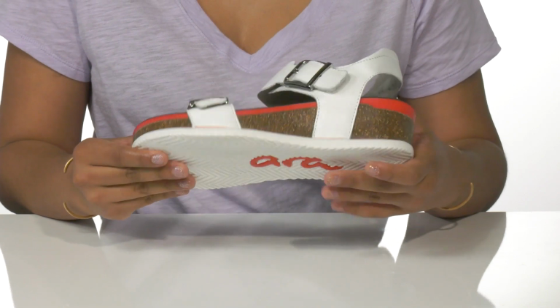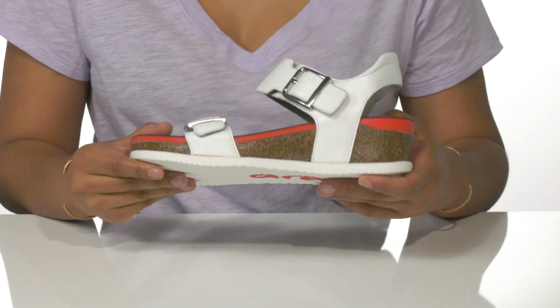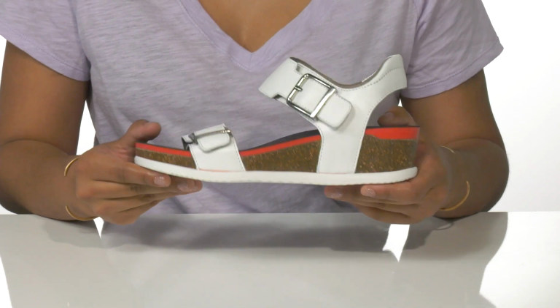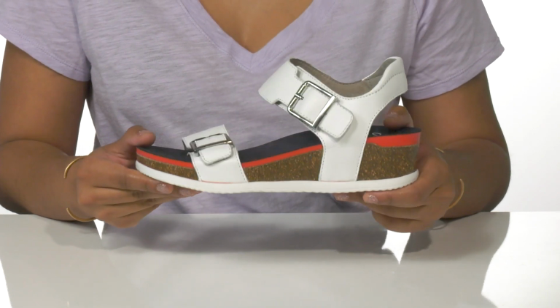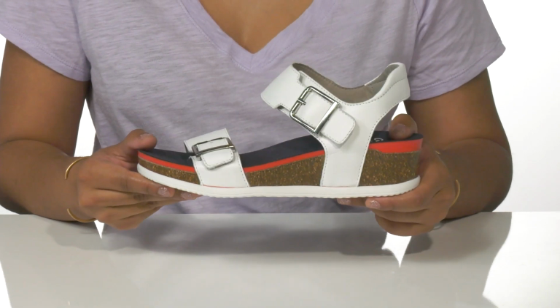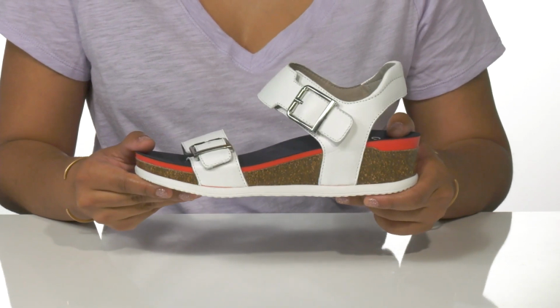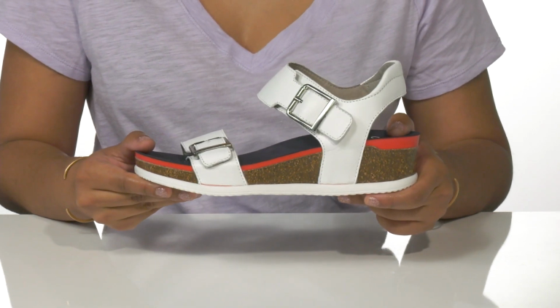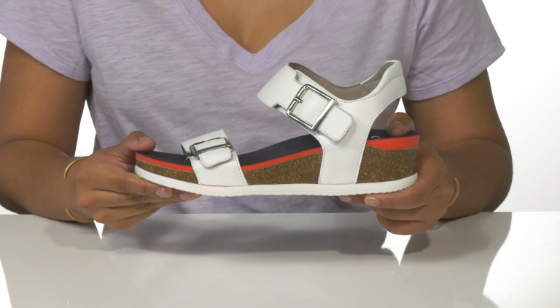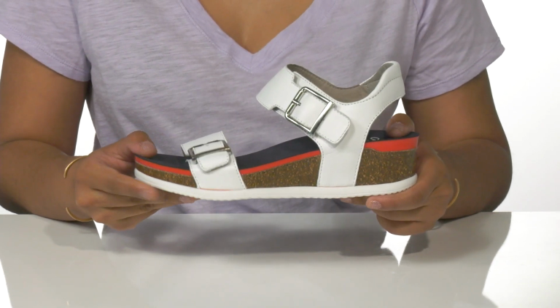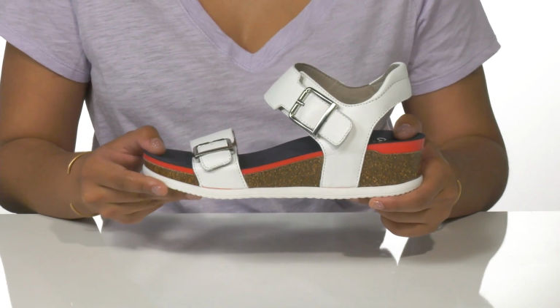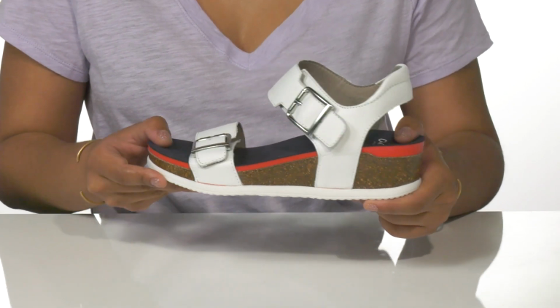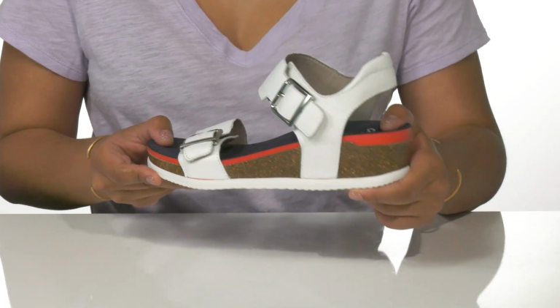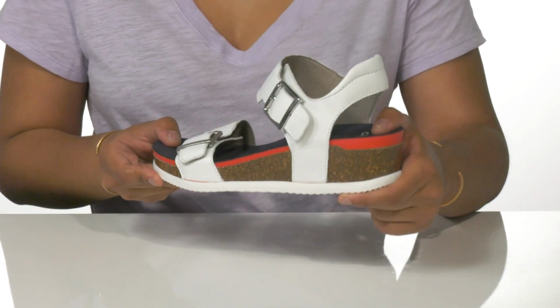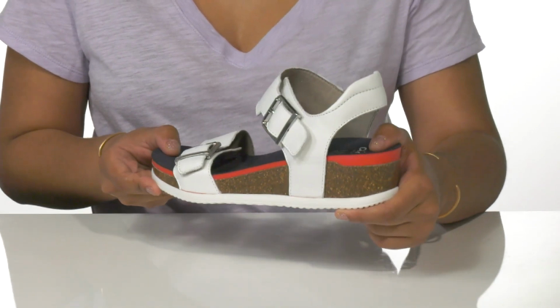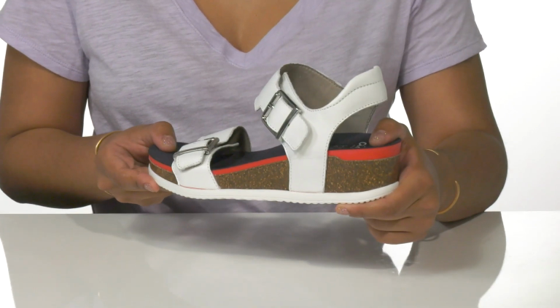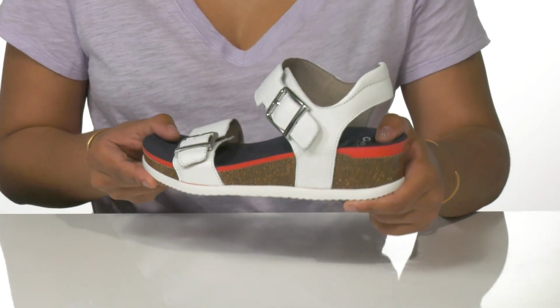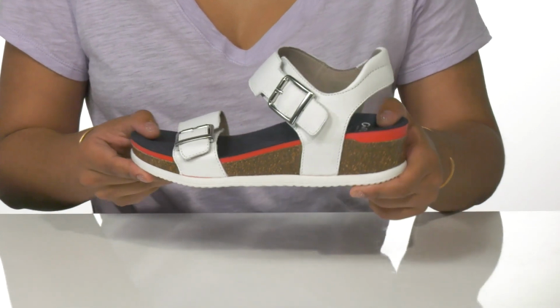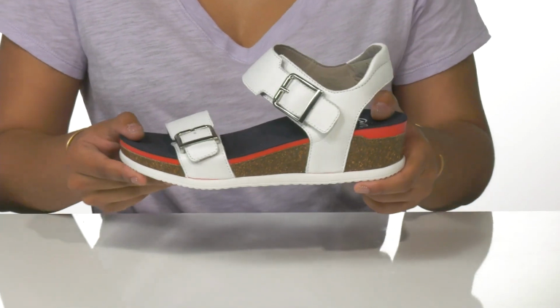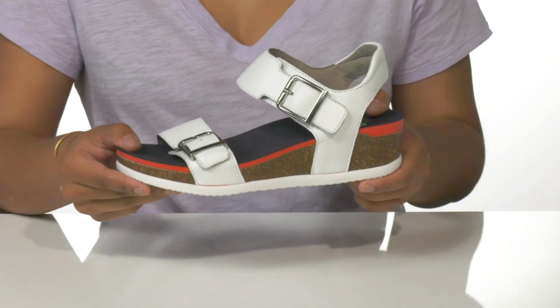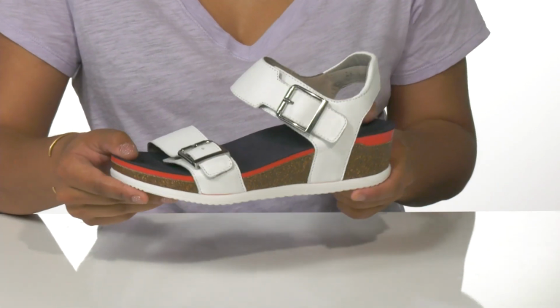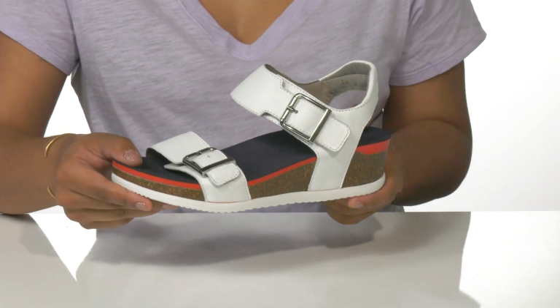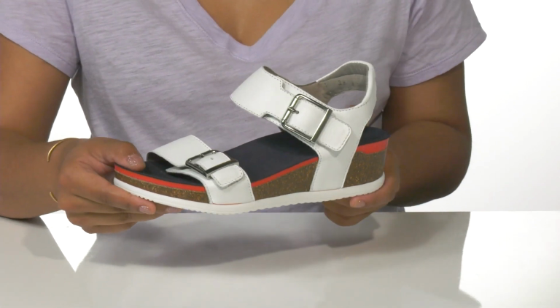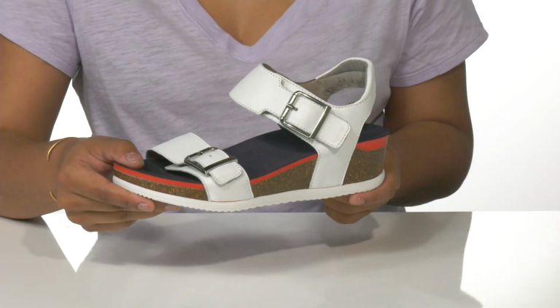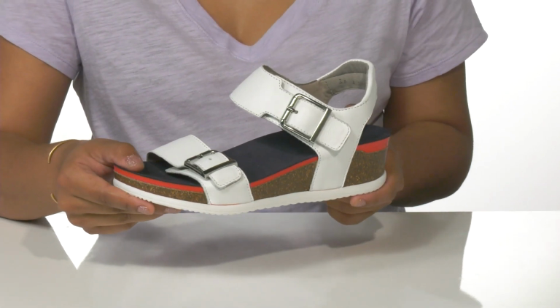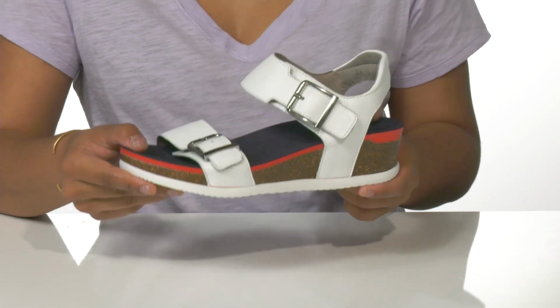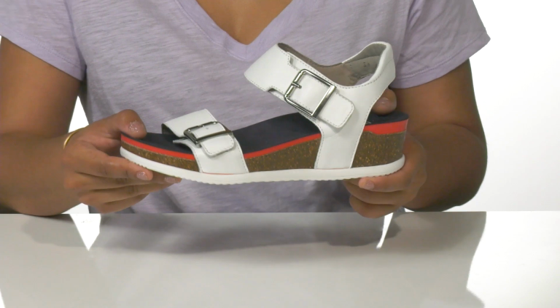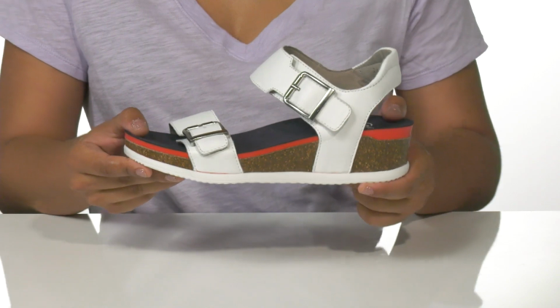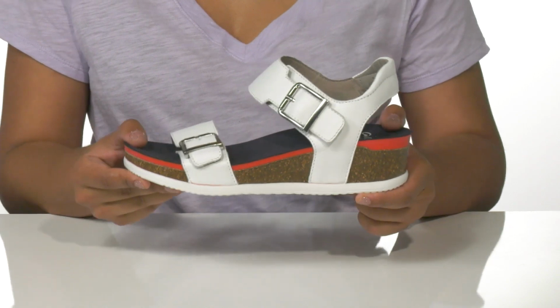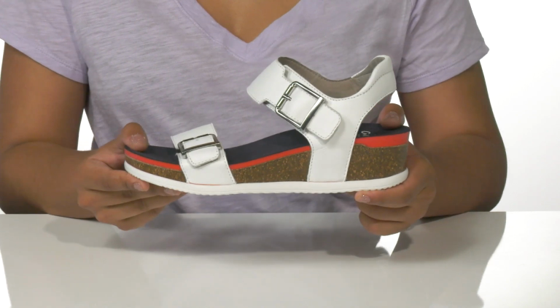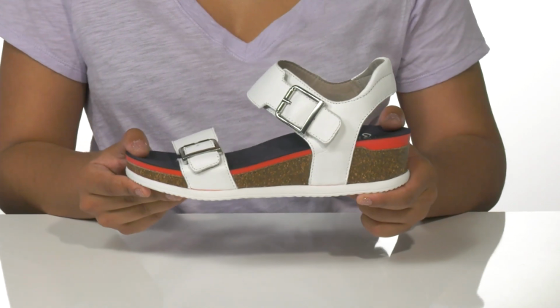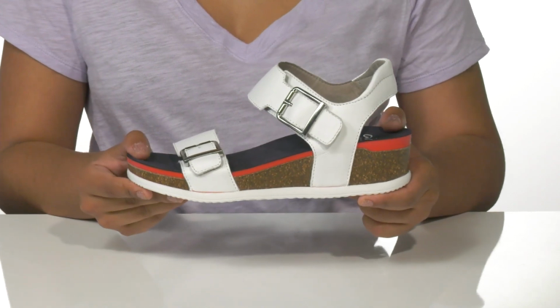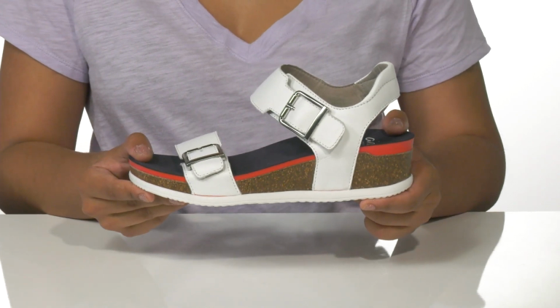These shoes are perfect for staying cute even on those more active days this season.